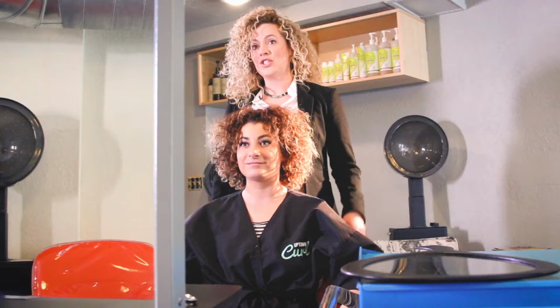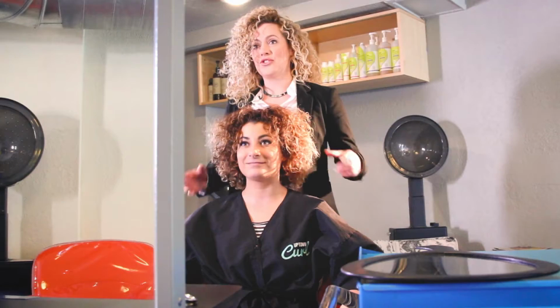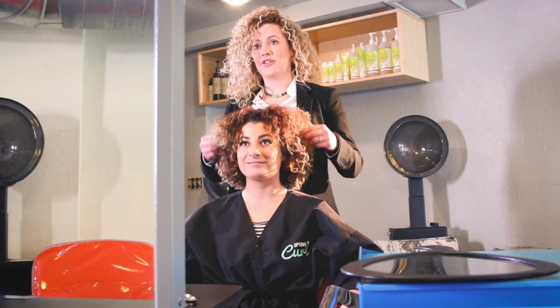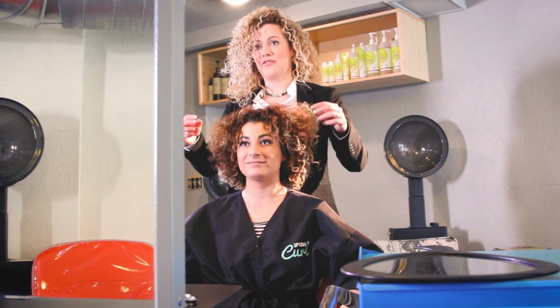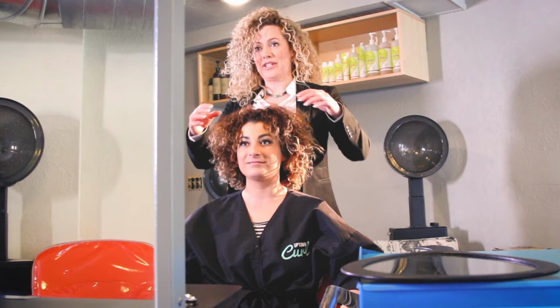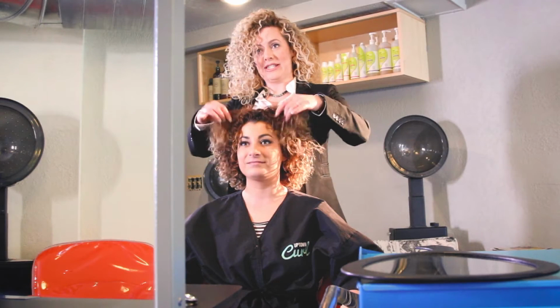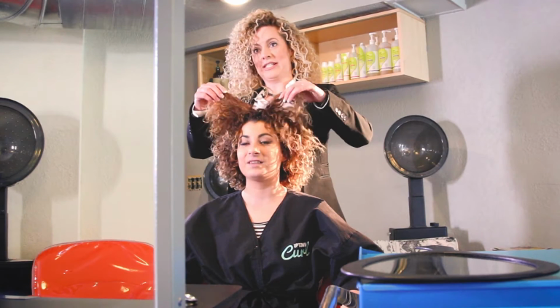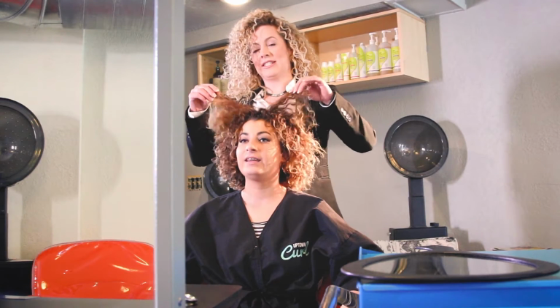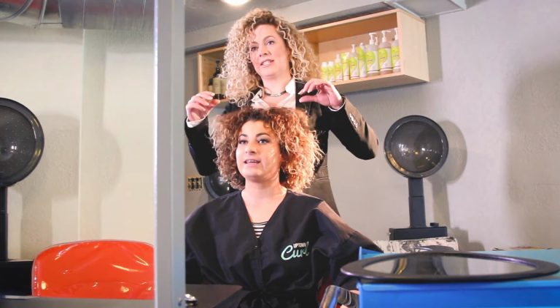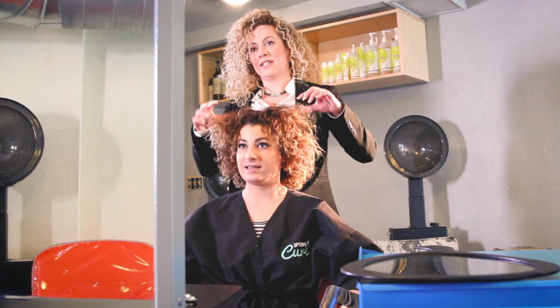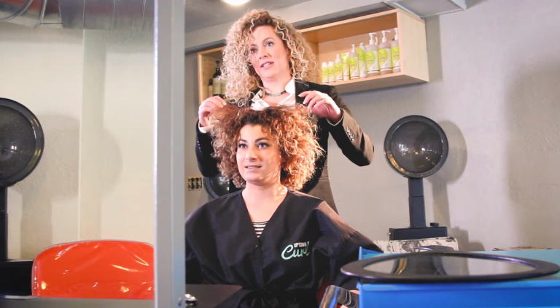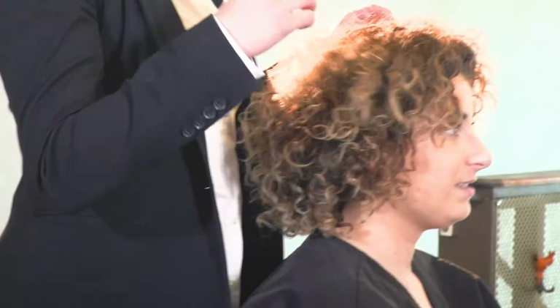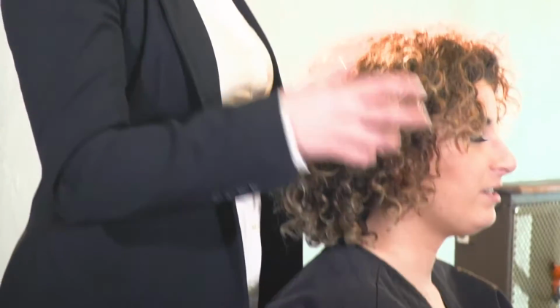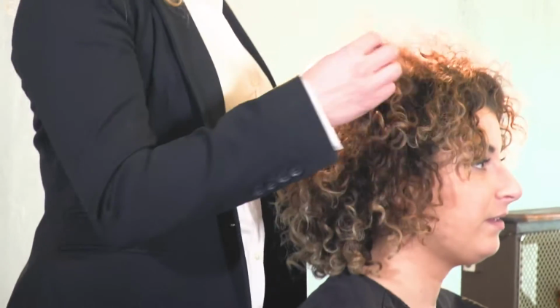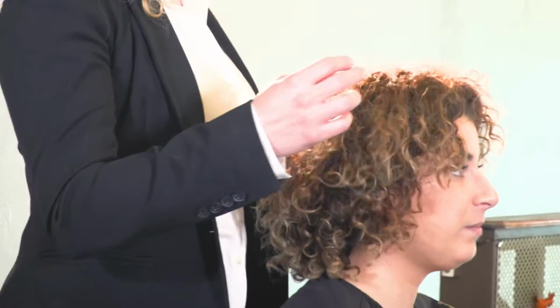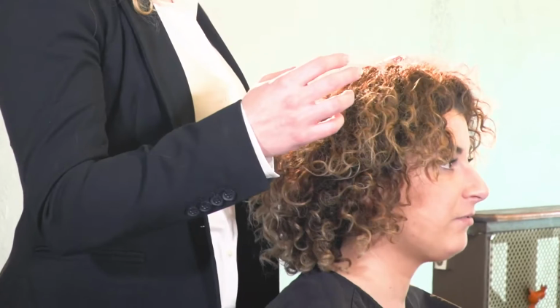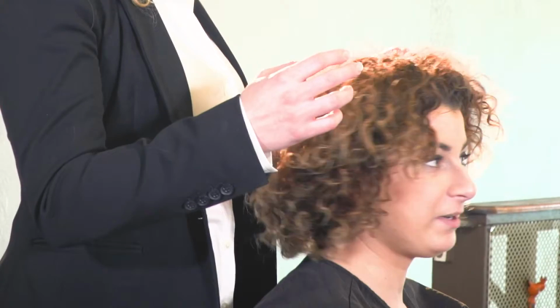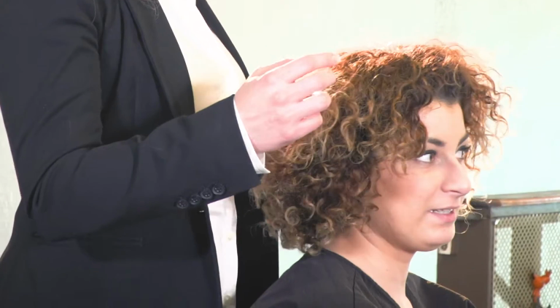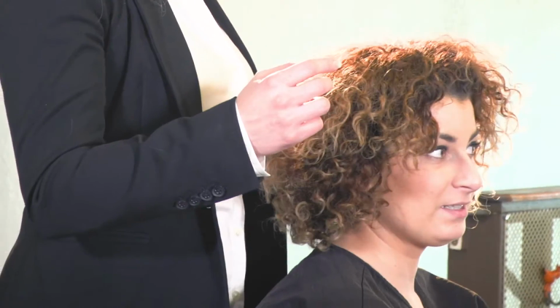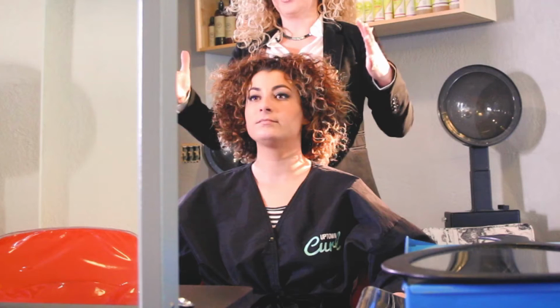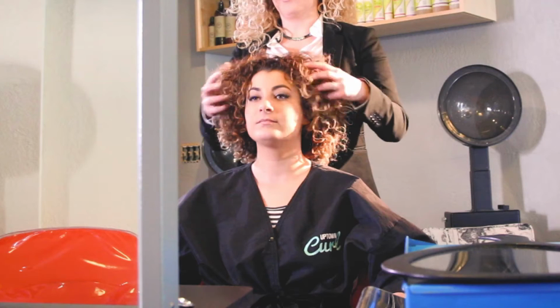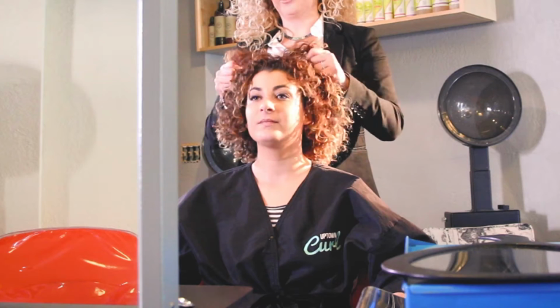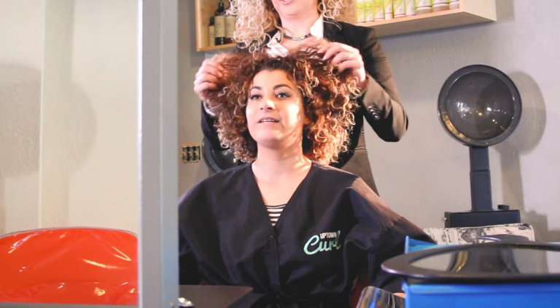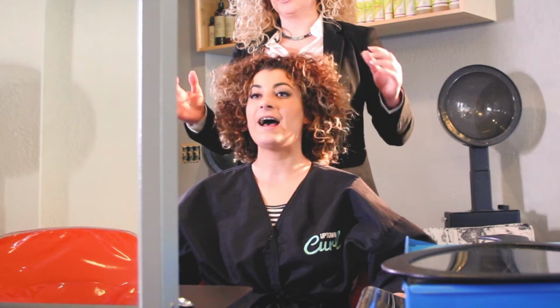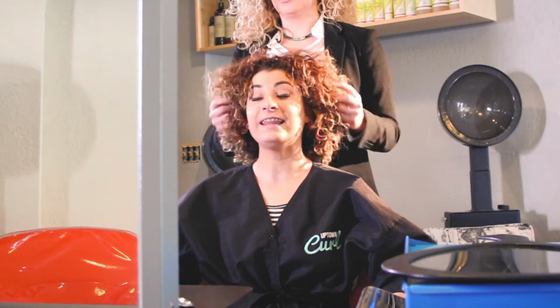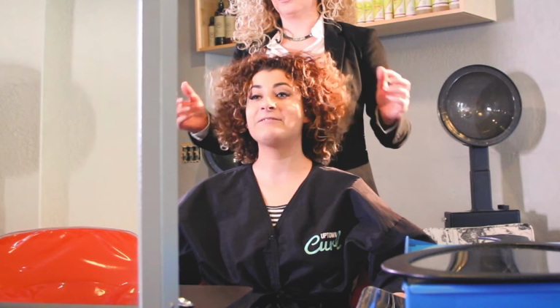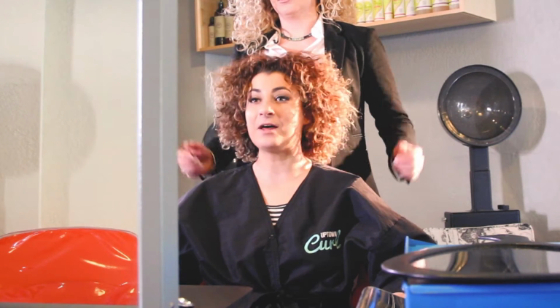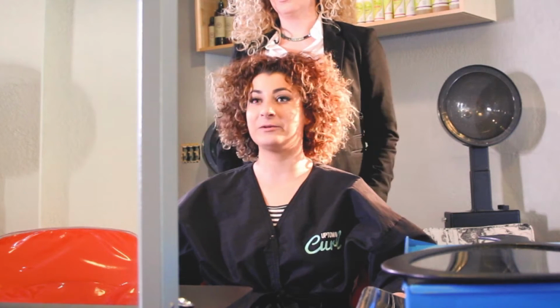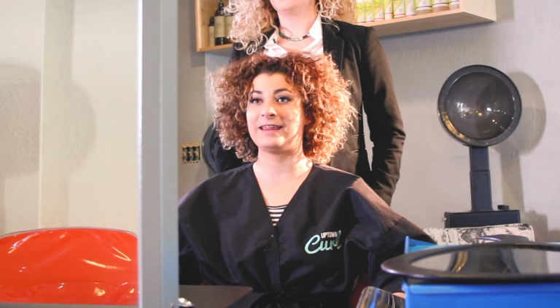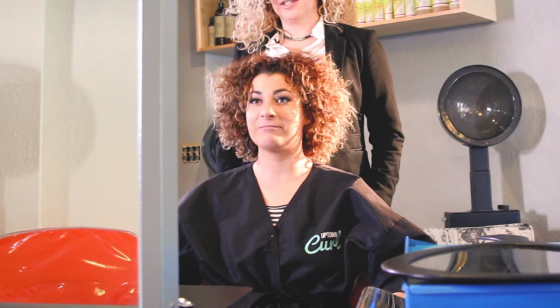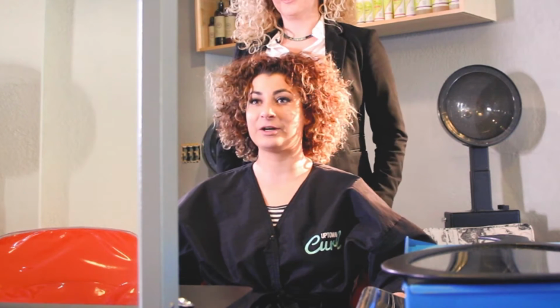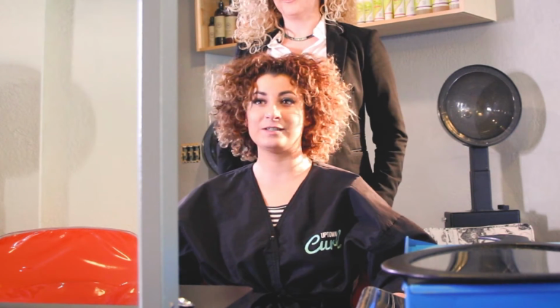Do you struggle with frizz? Yes, I do have a little bit of frizz. How do you like to wear your hair? I like volume. I like my curls.